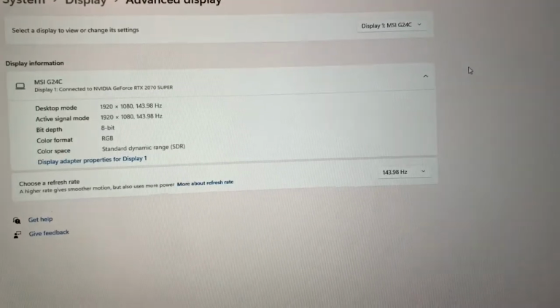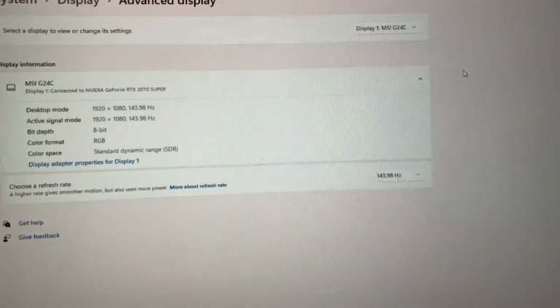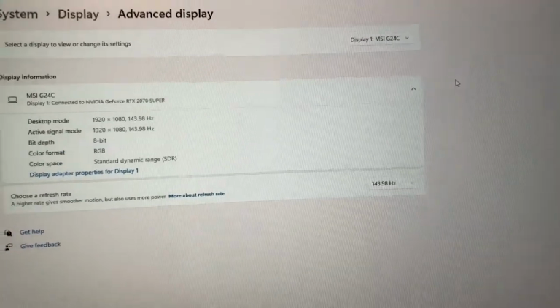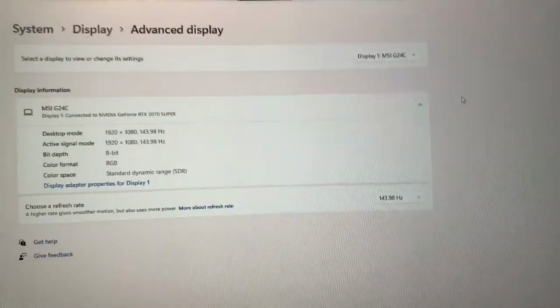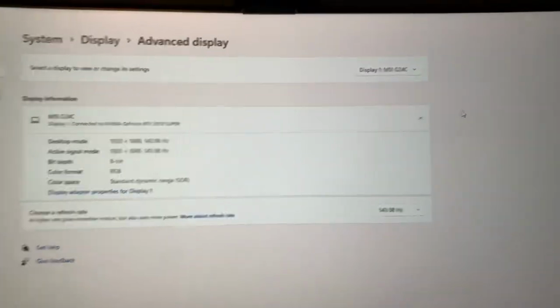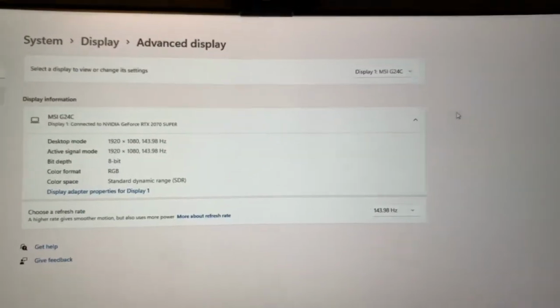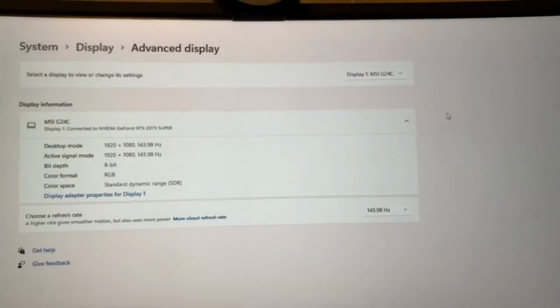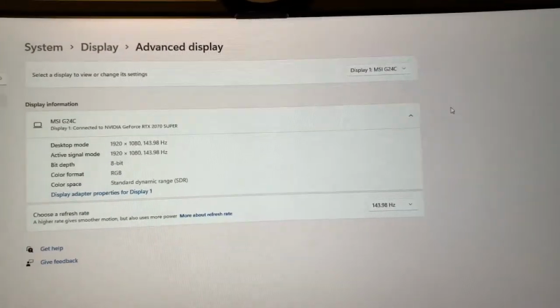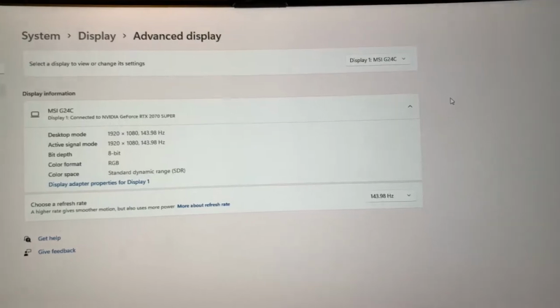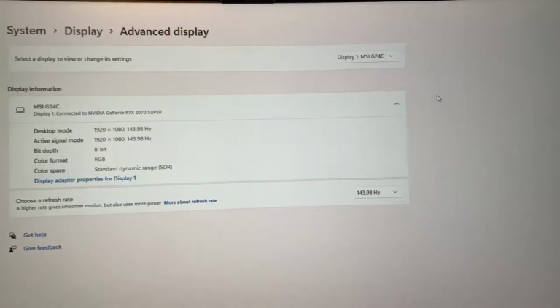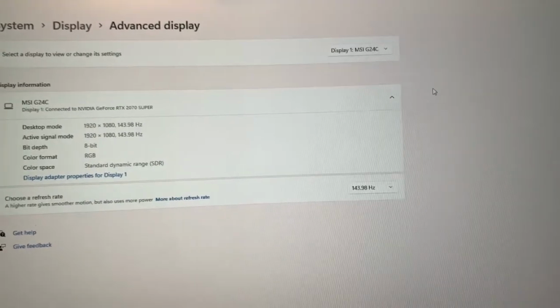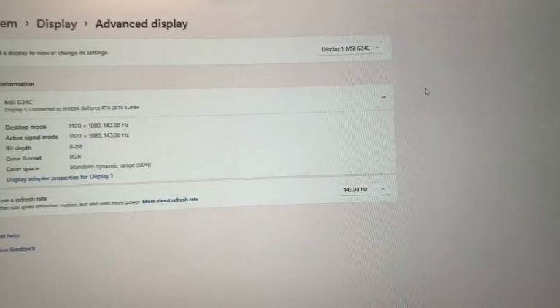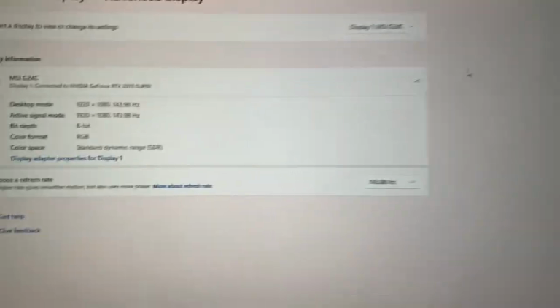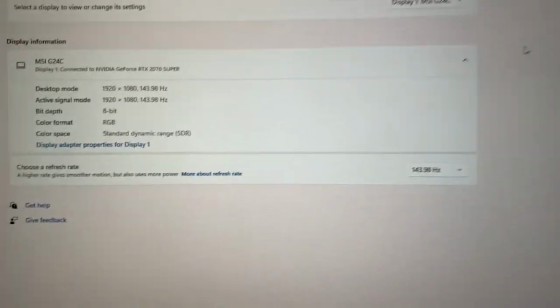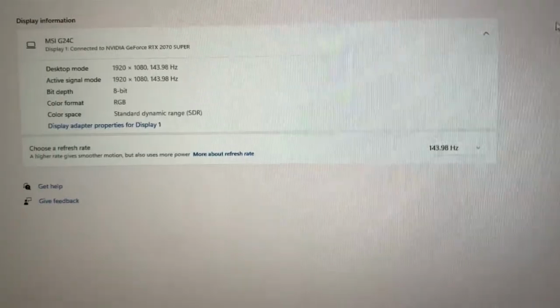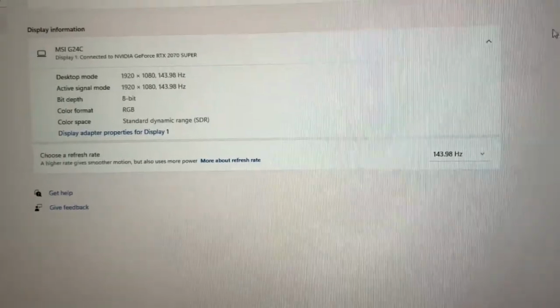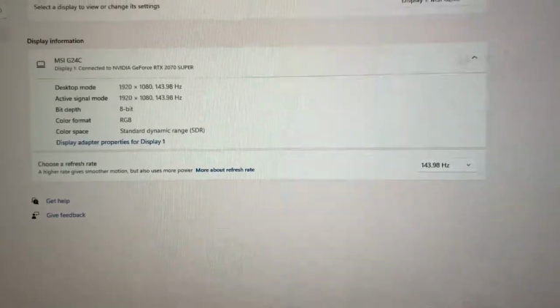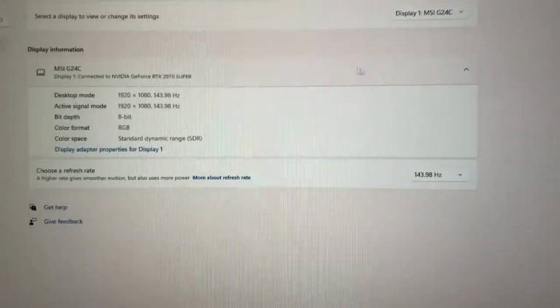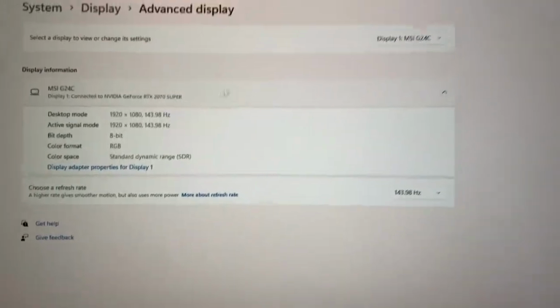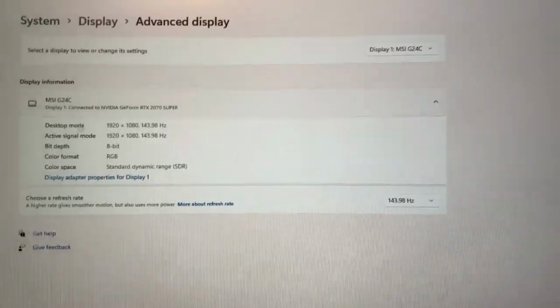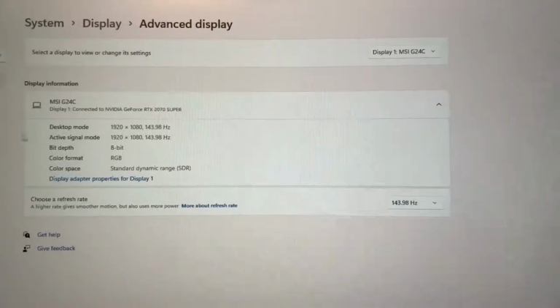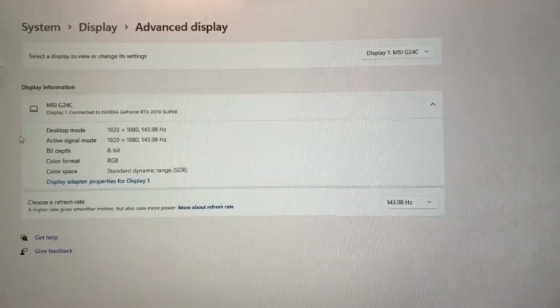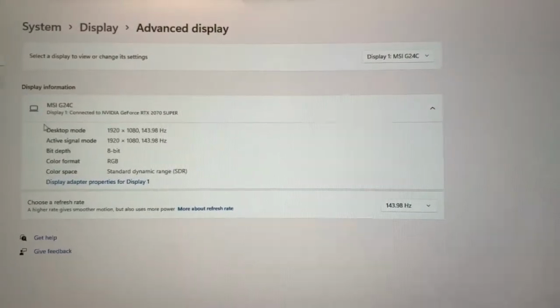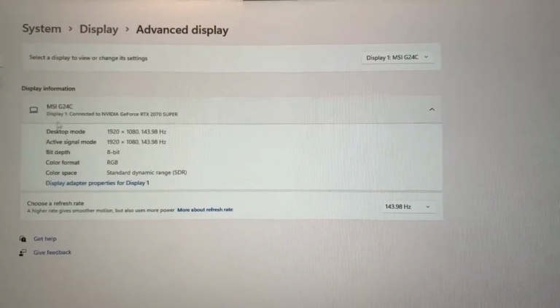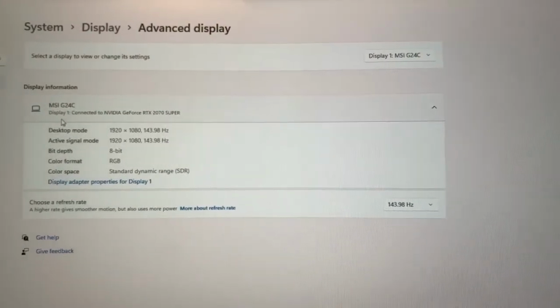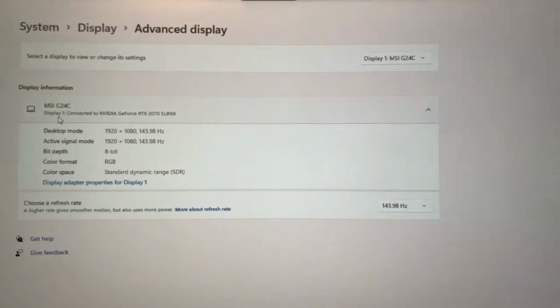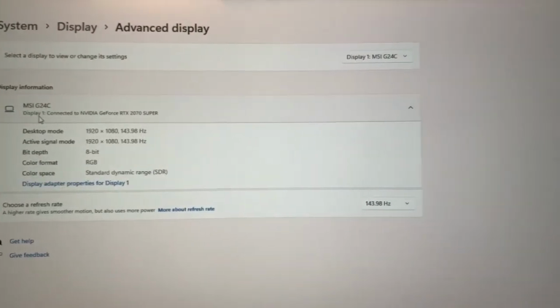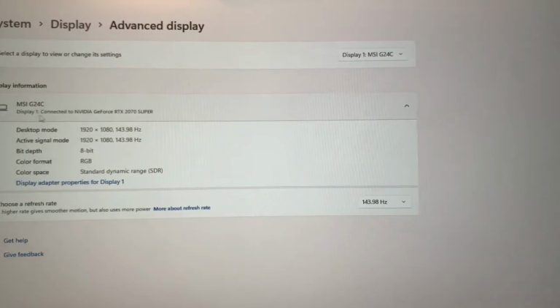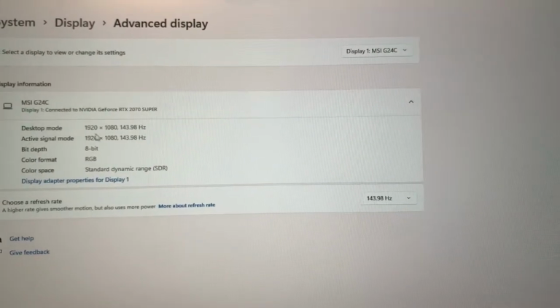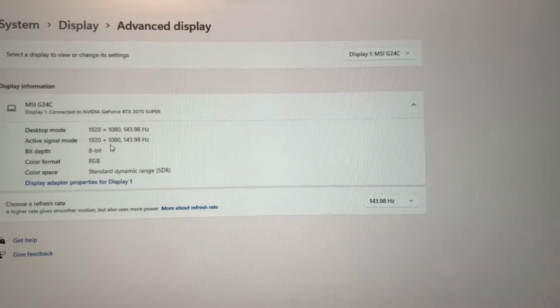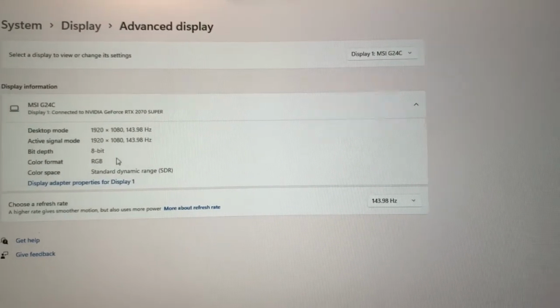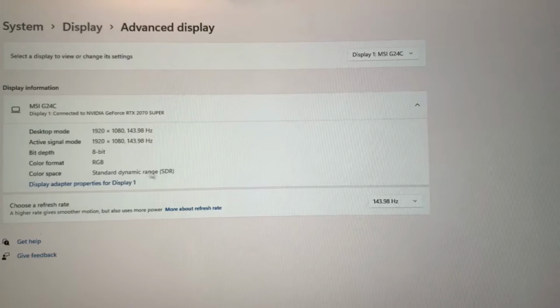What is going on guys? It is Fatal River Day bringing you guys a video and the topic today is: should you buy an external monitor?